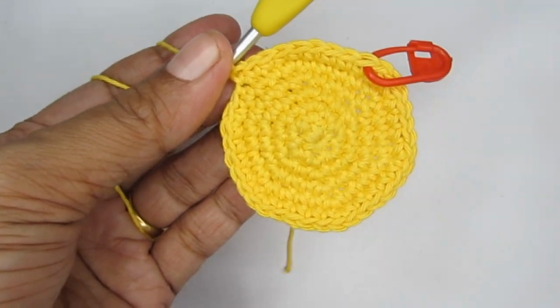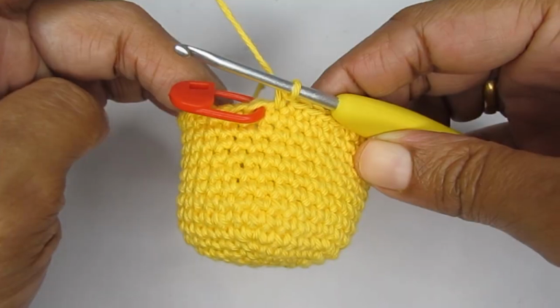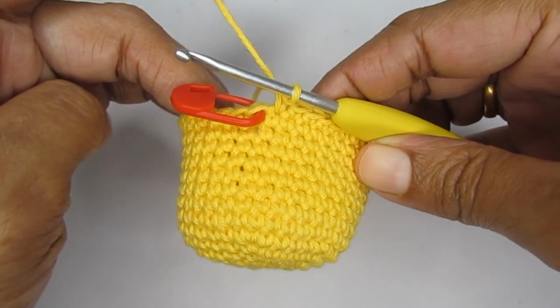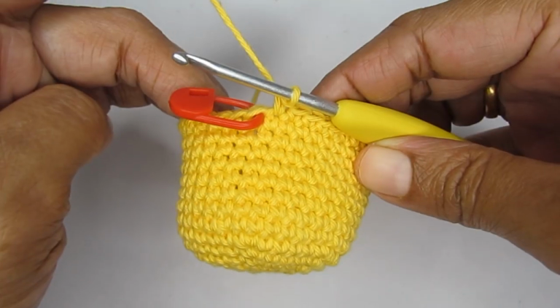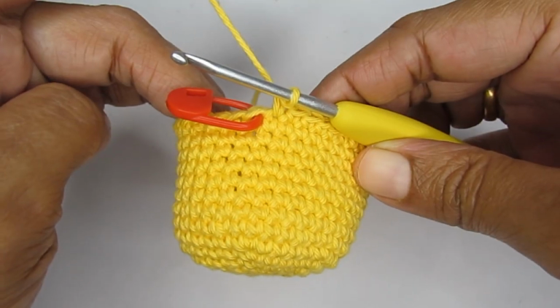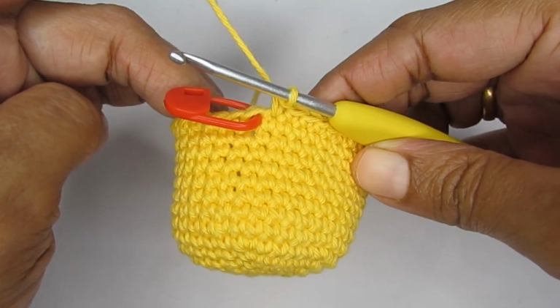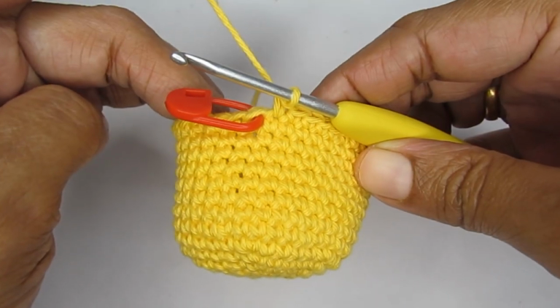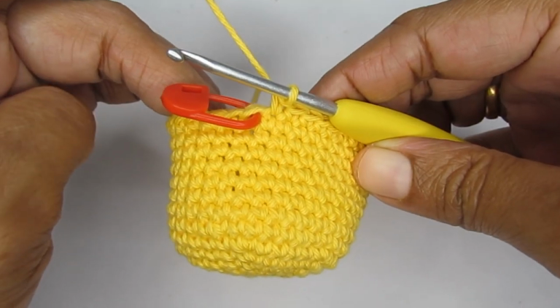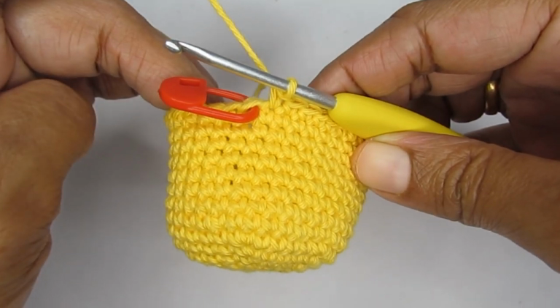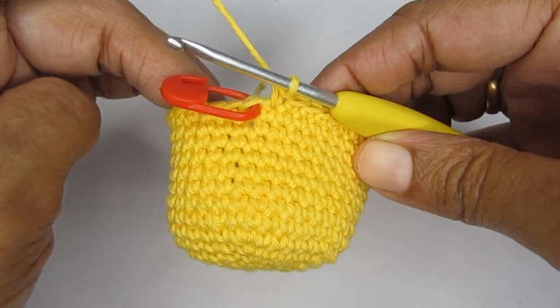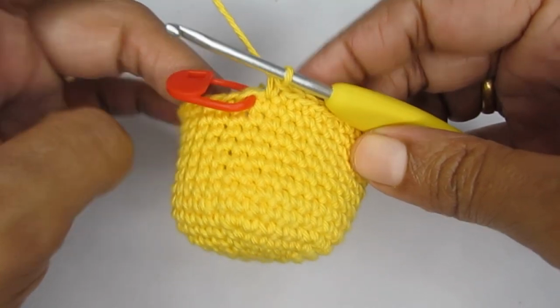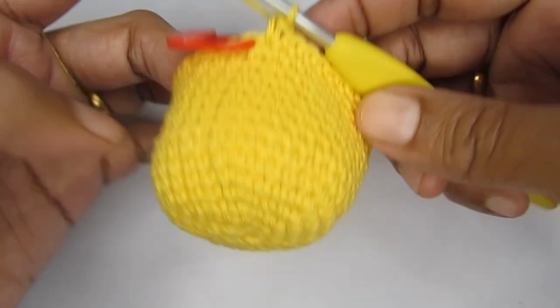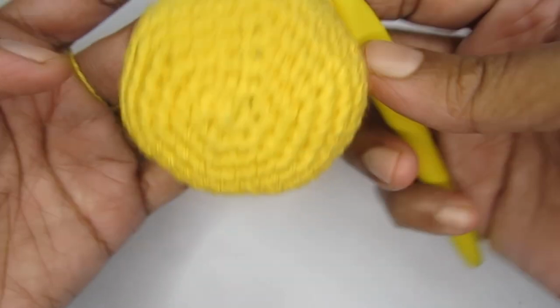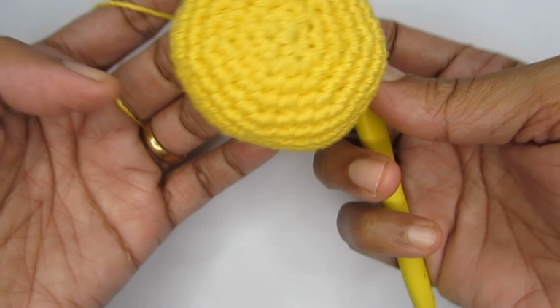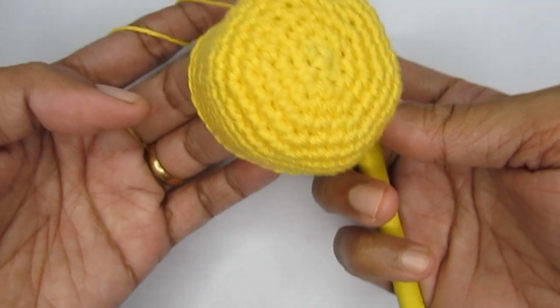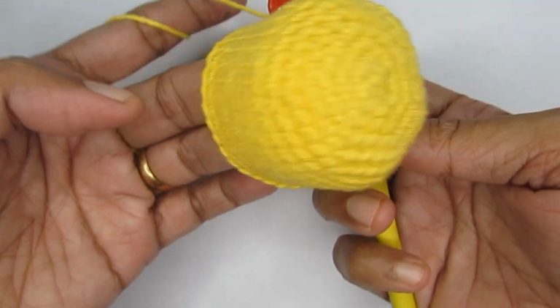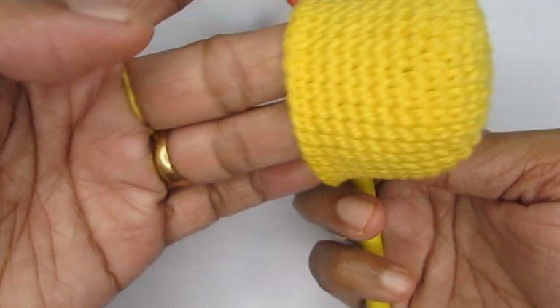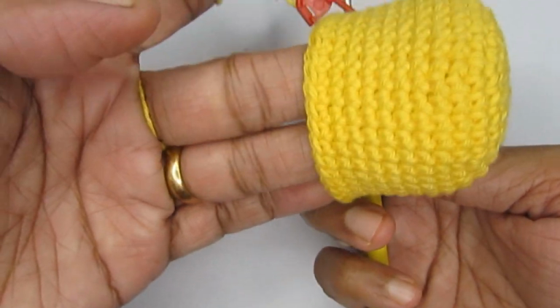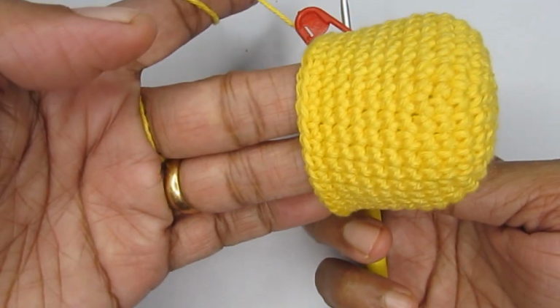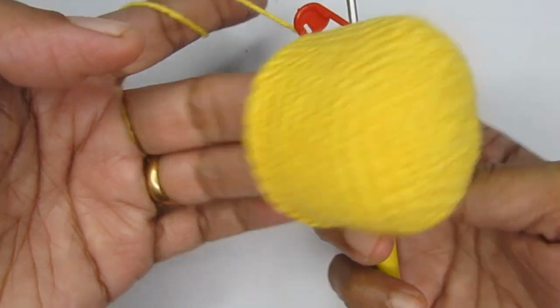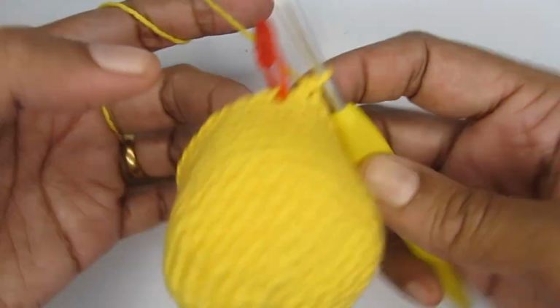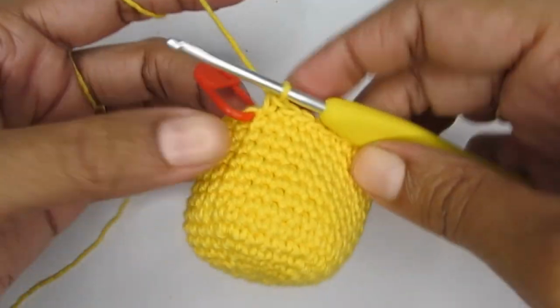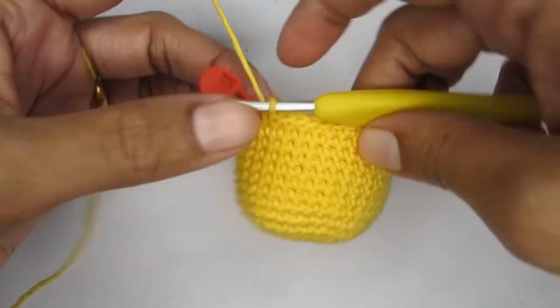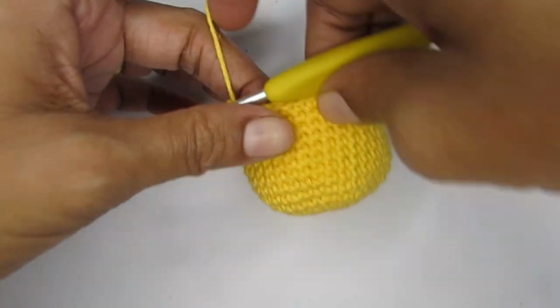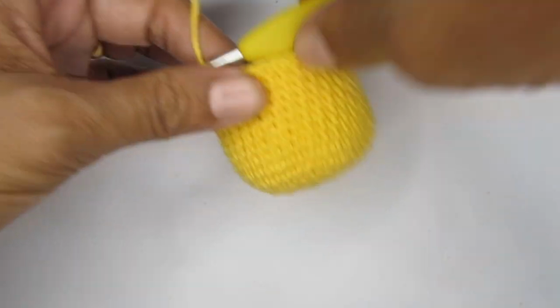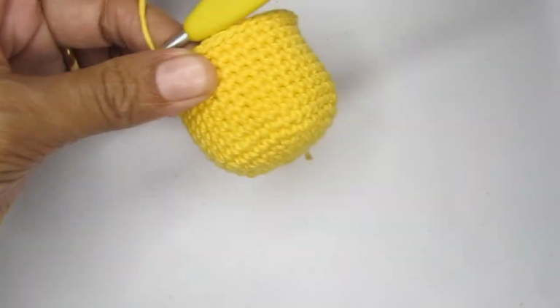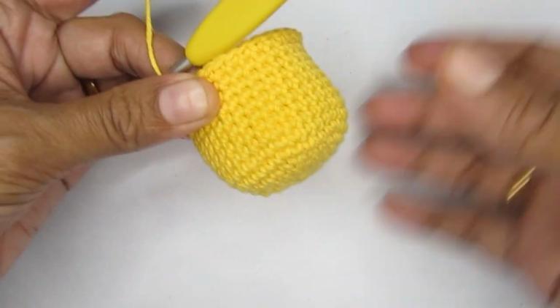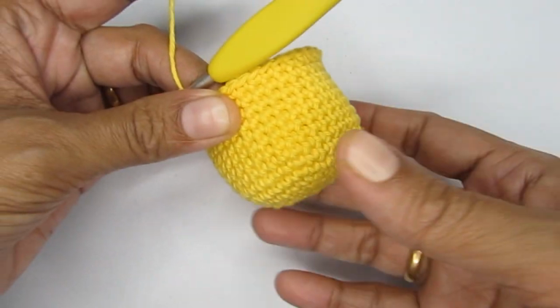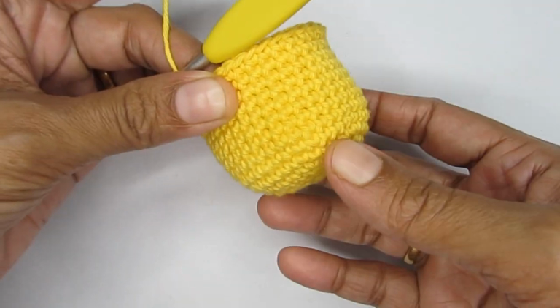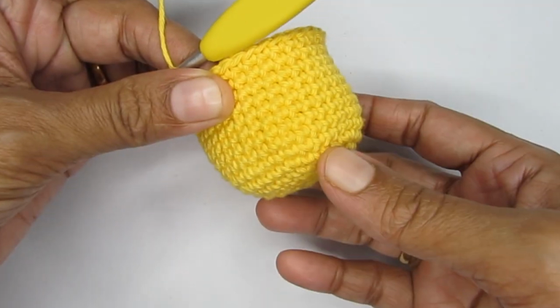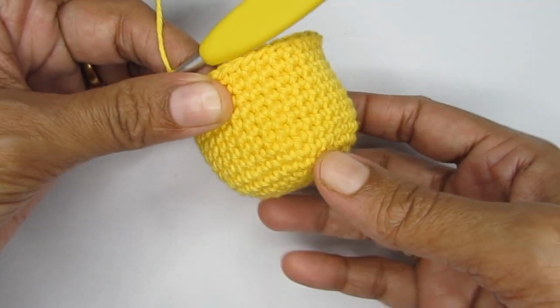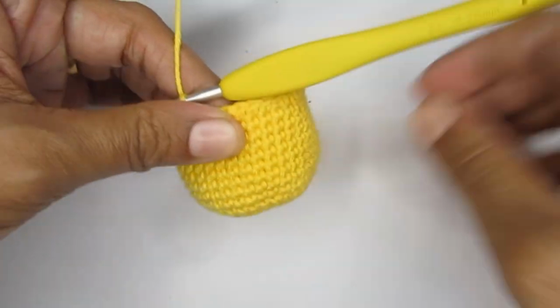Here I'm at the end of round 15 and this is how it looks so far.